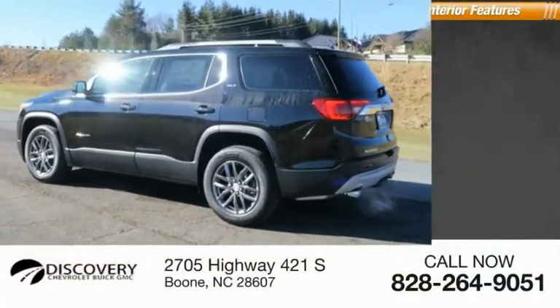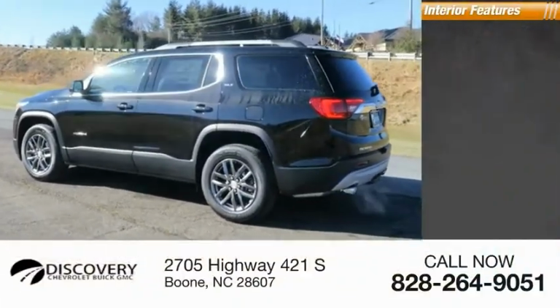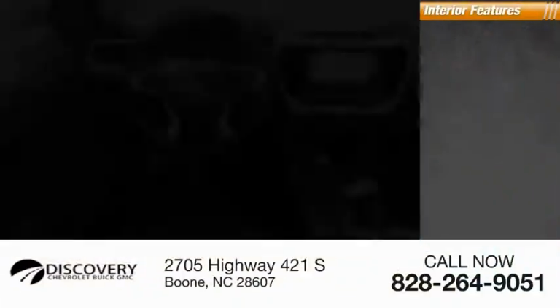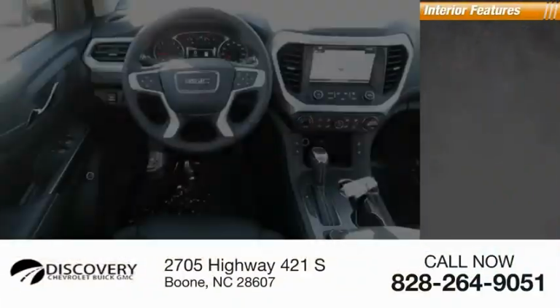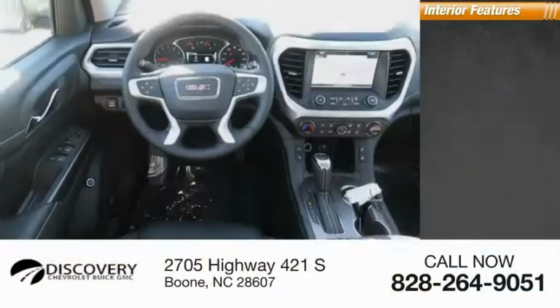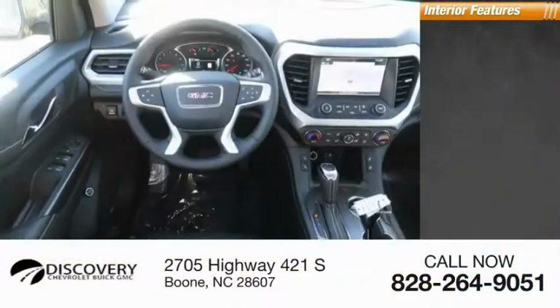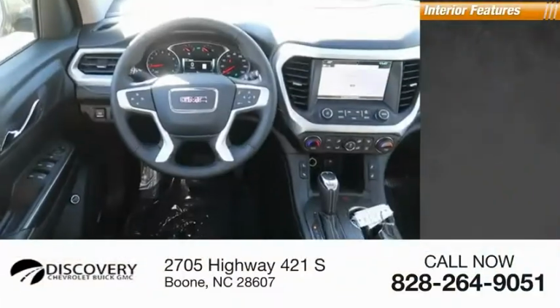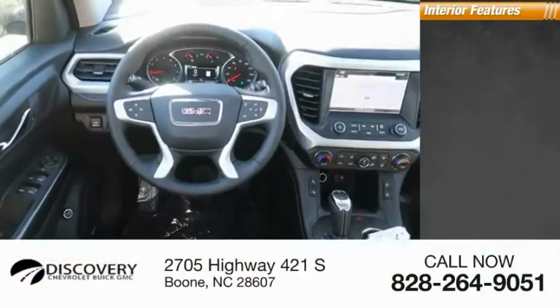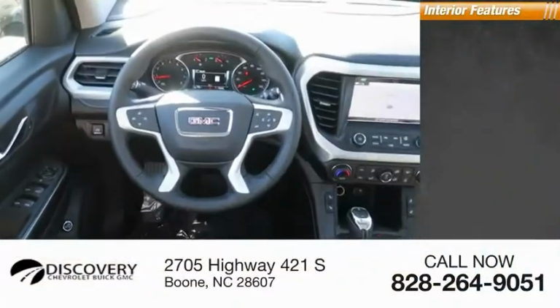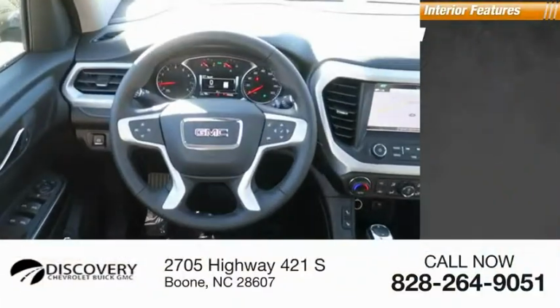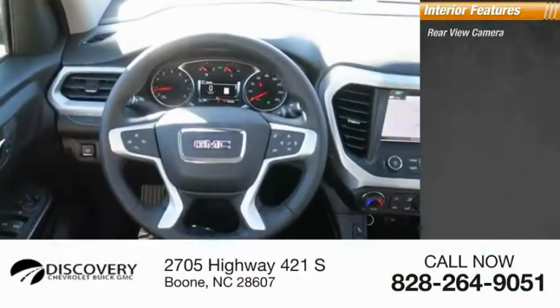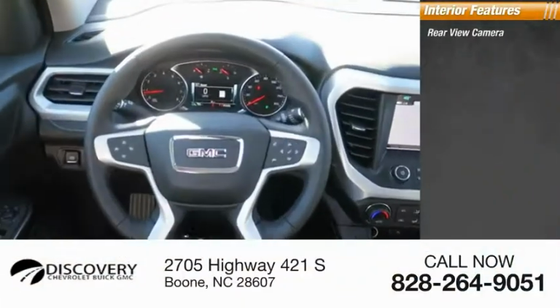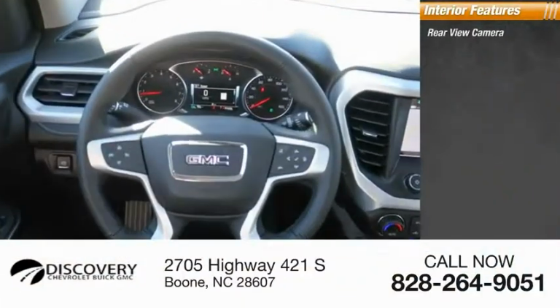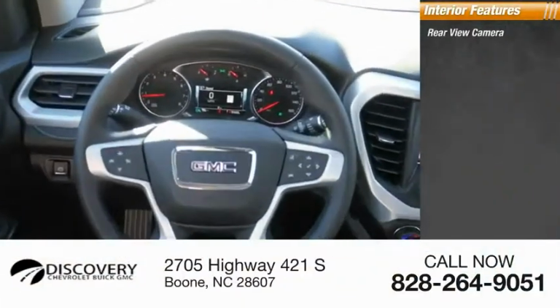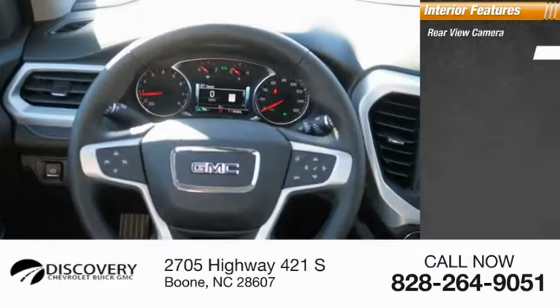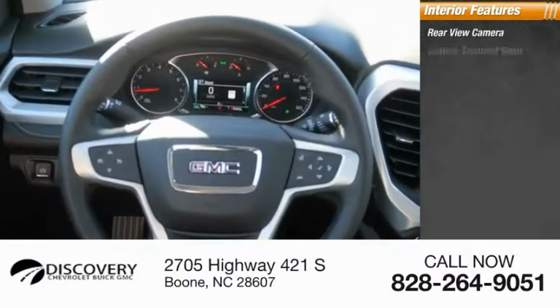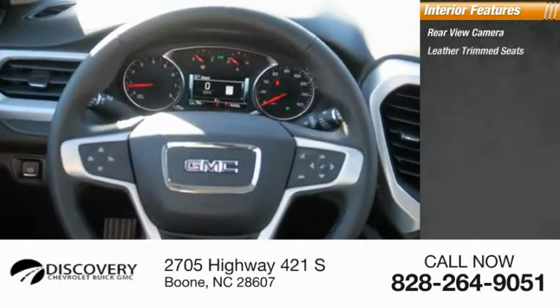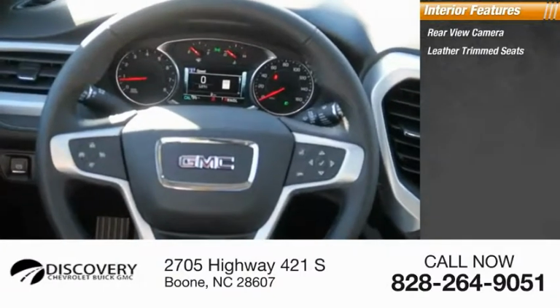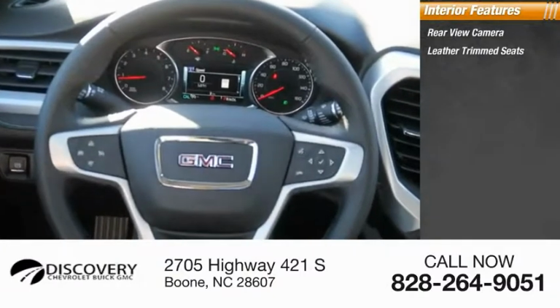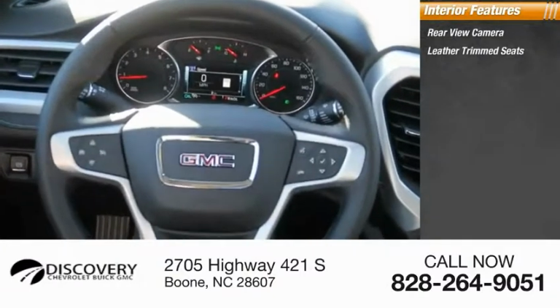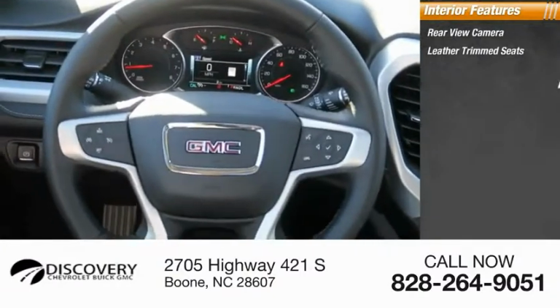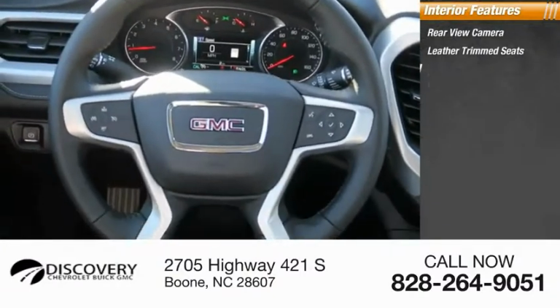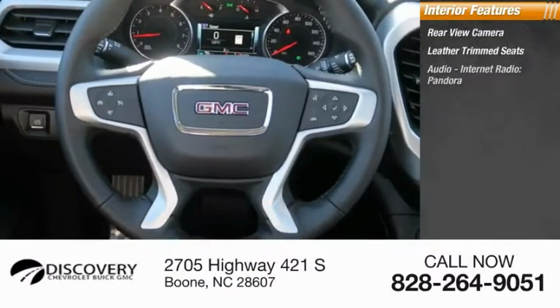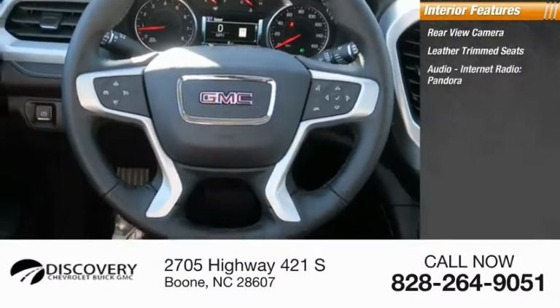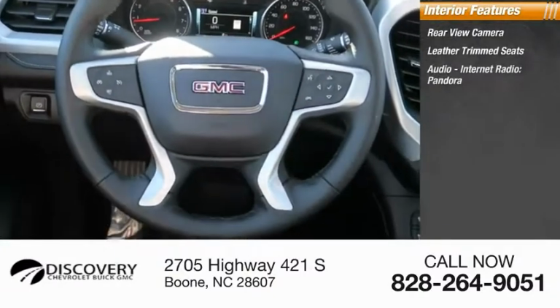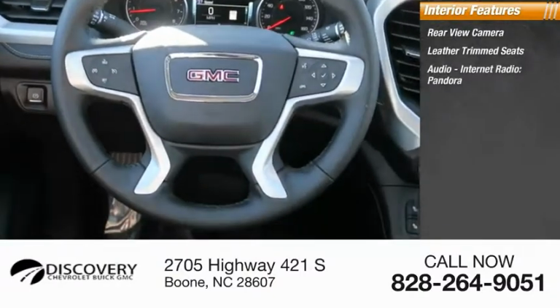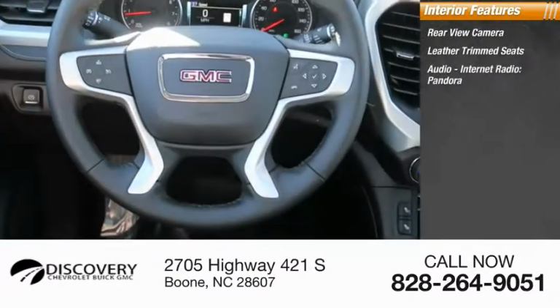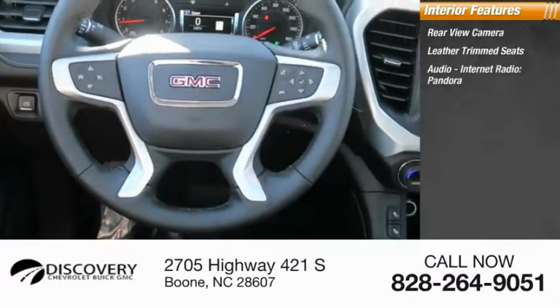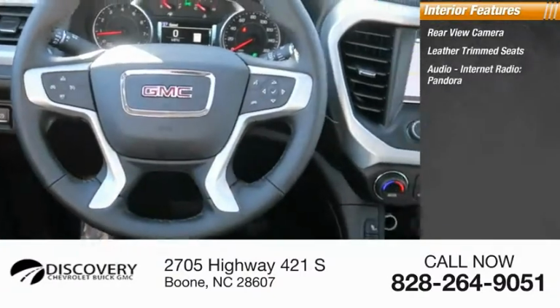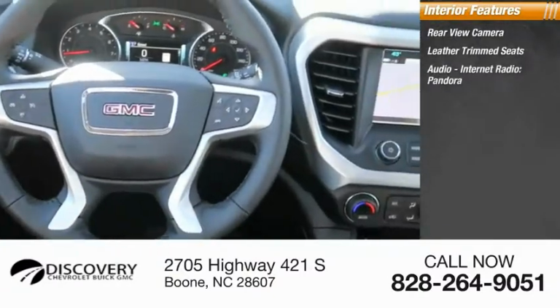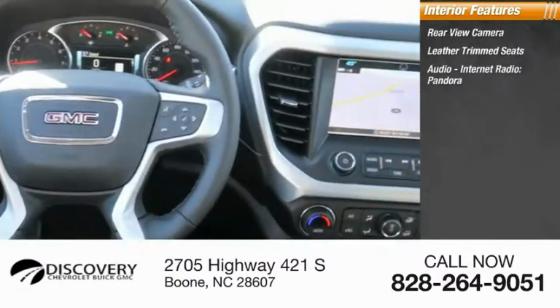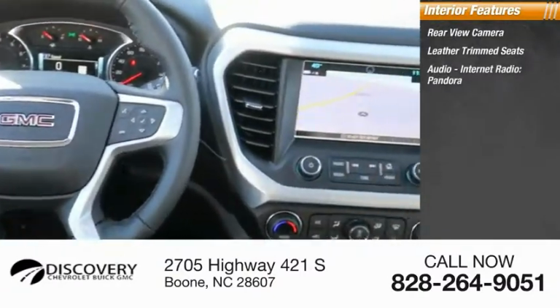Inside you'll find a rear view camera, leather trim seats, audio with internet radio and Pandora.